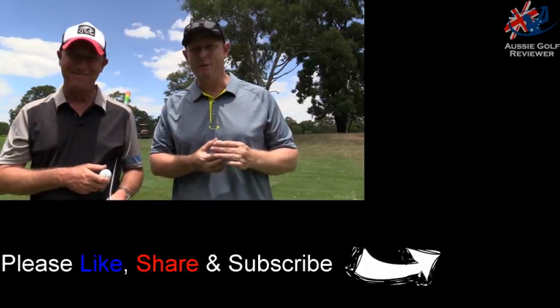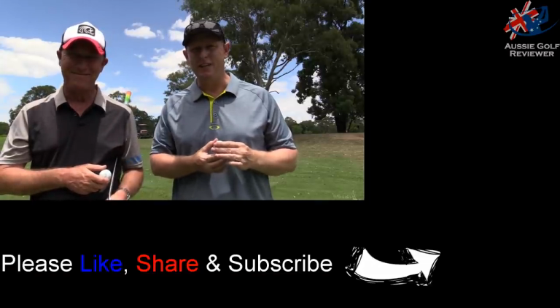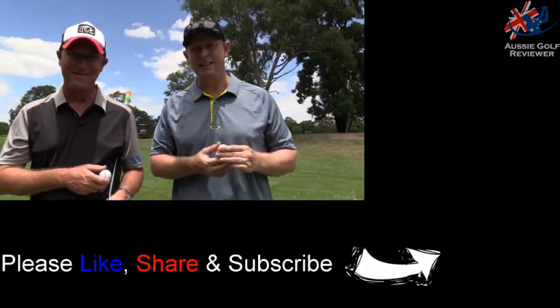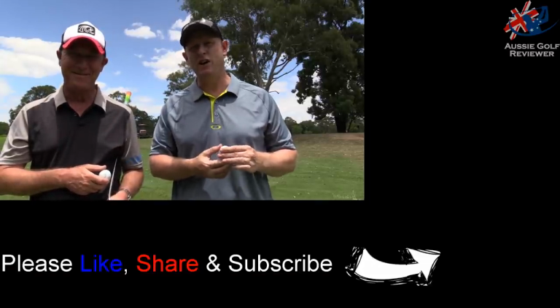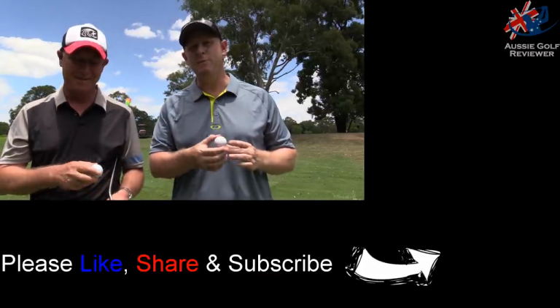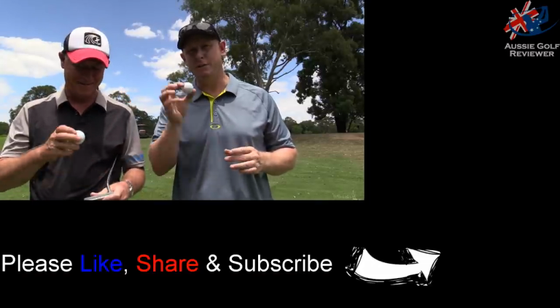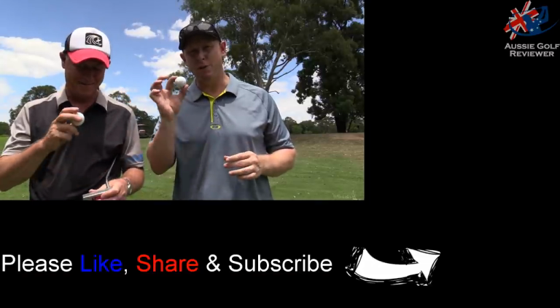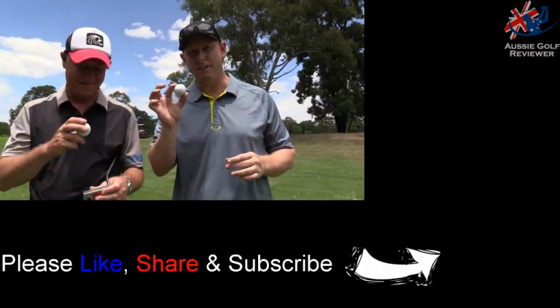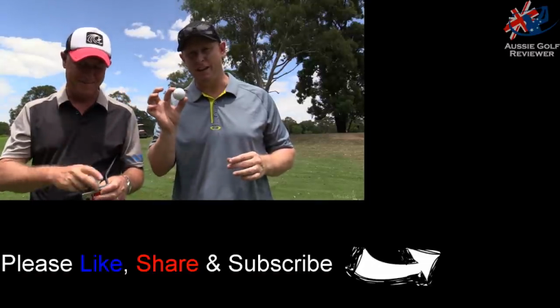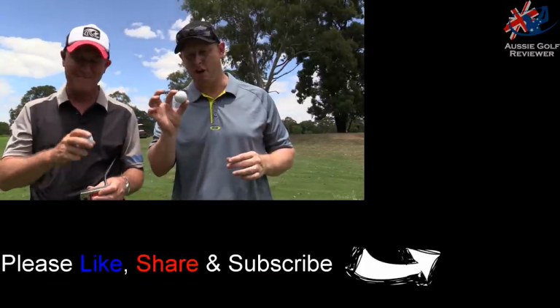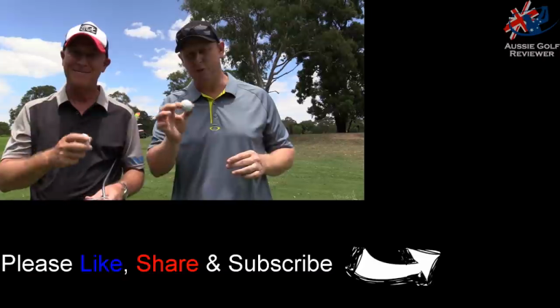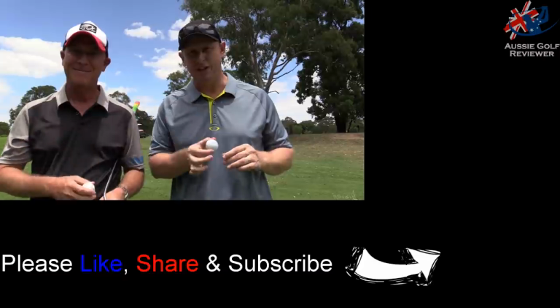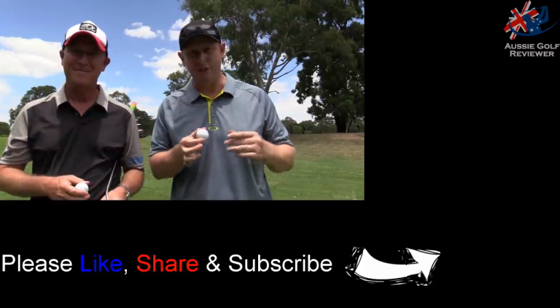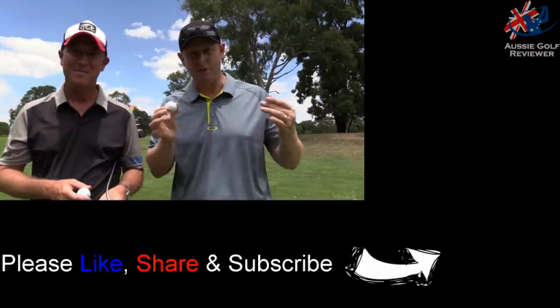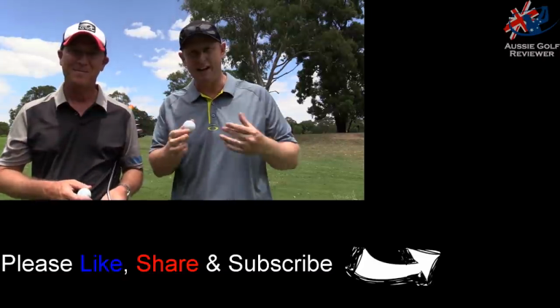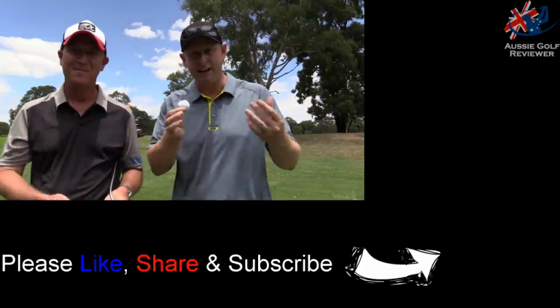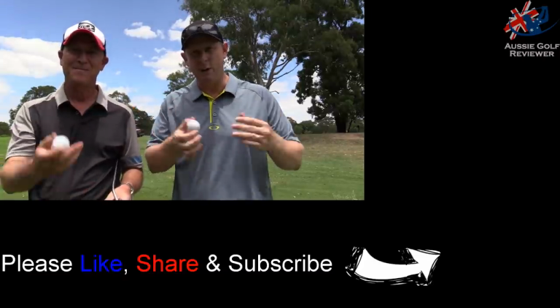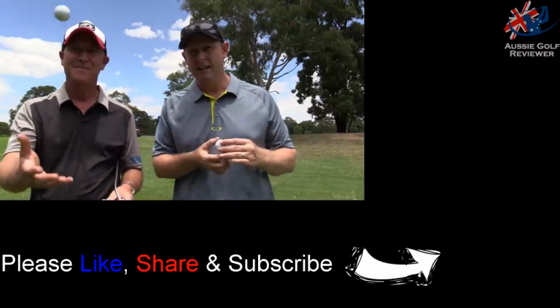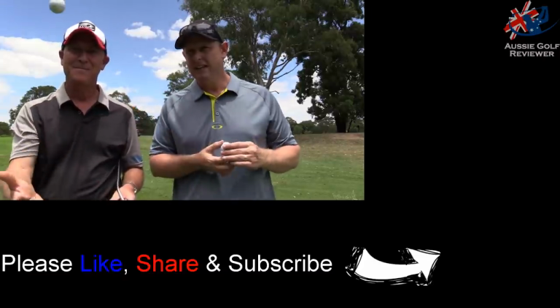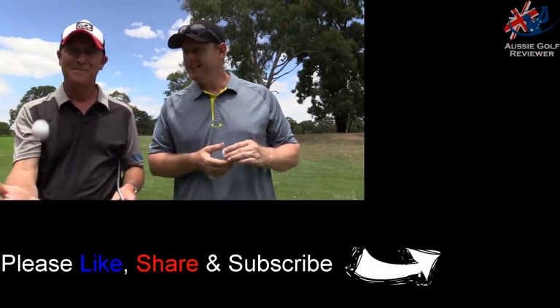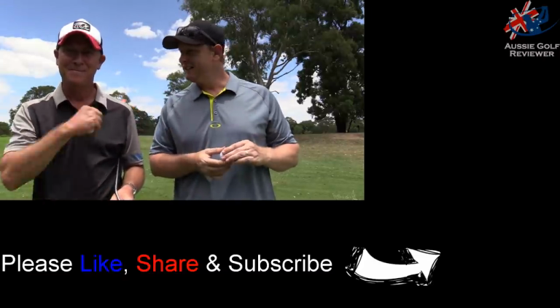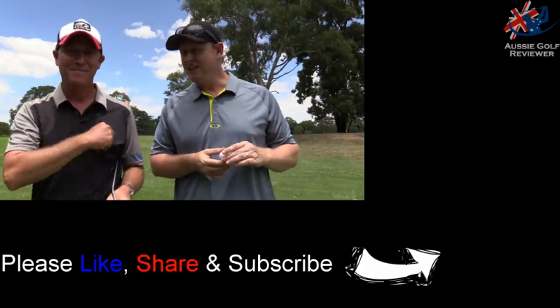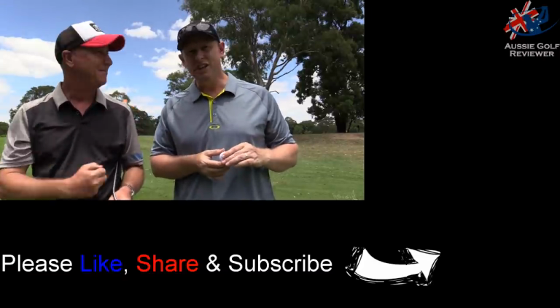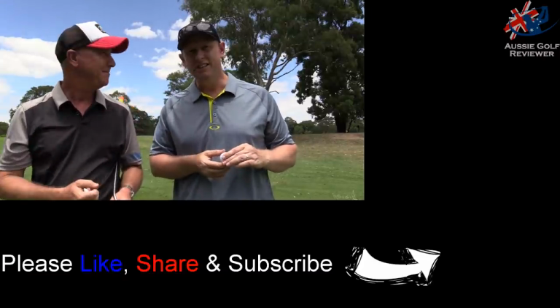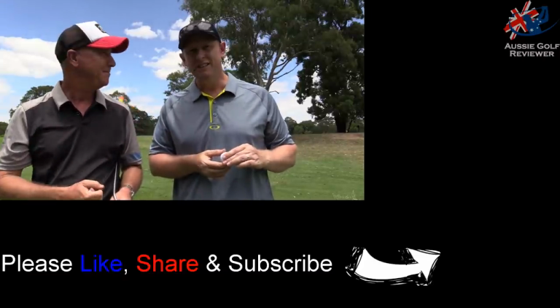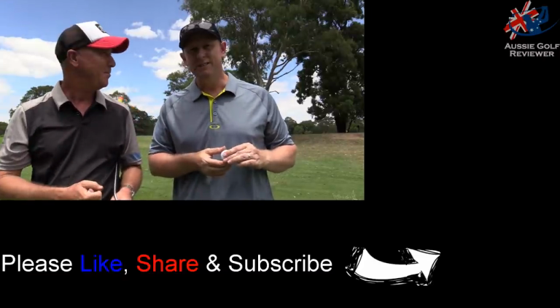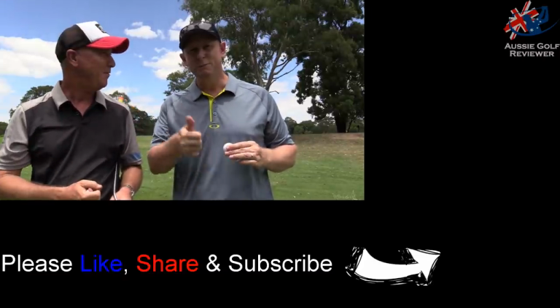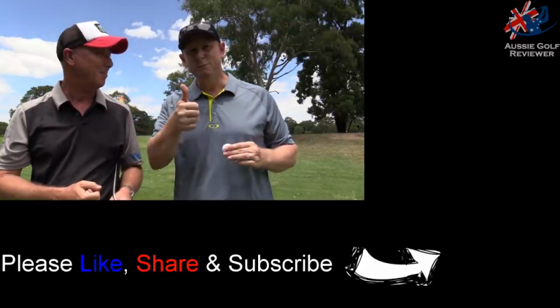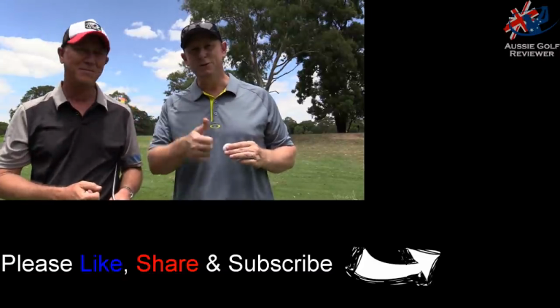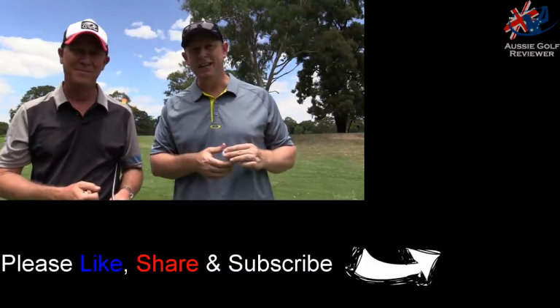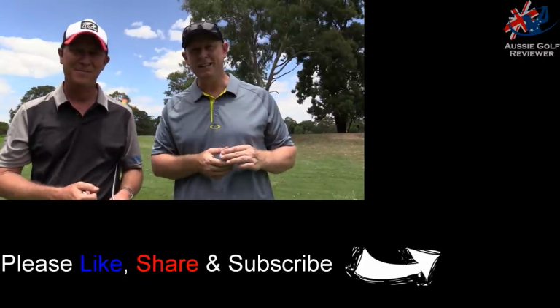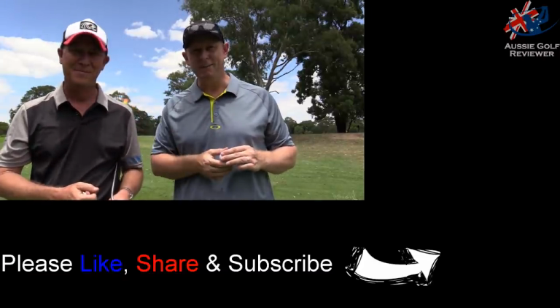That's the pick of their ball. Check out our other videos — like, share, subscribe. There's plenty of other golf ball content we've done and are doing, so stay tuned. We'll see you next time.